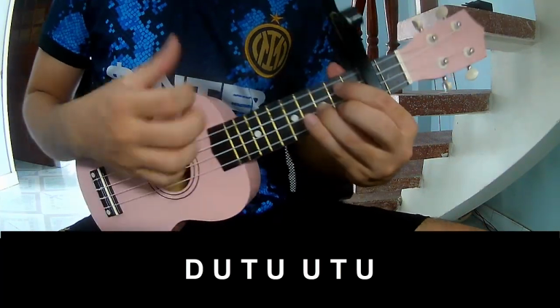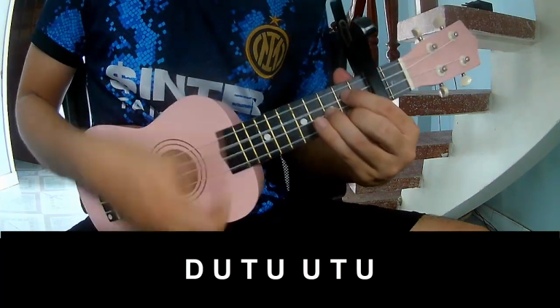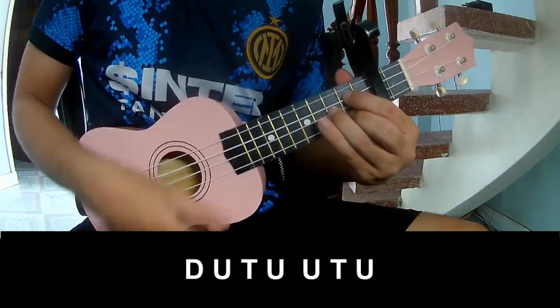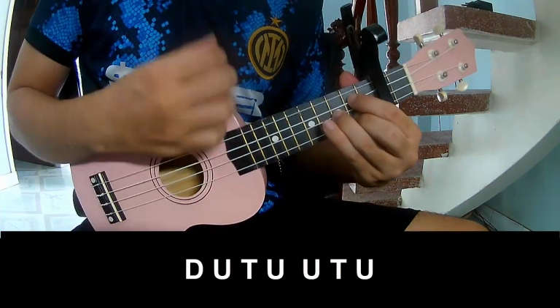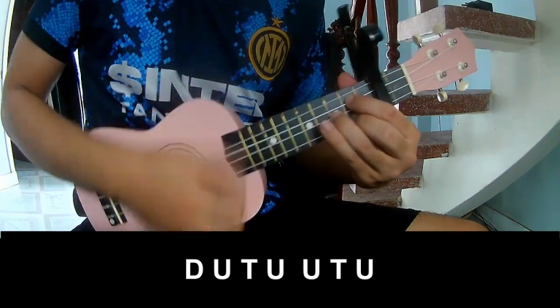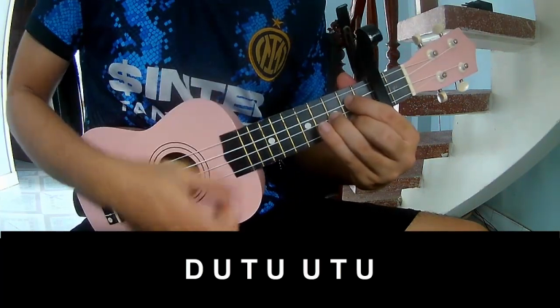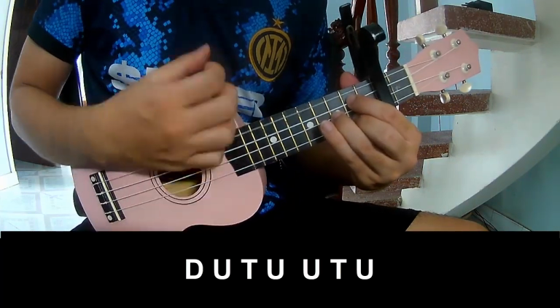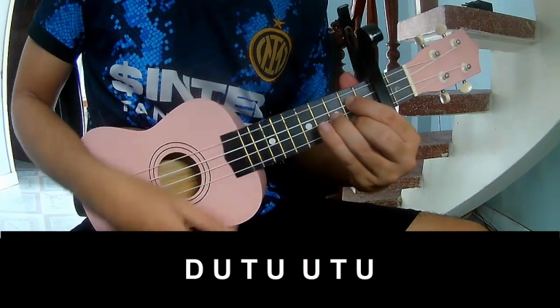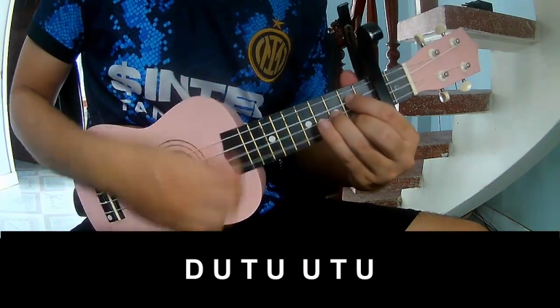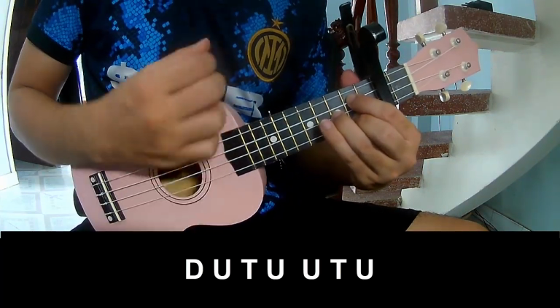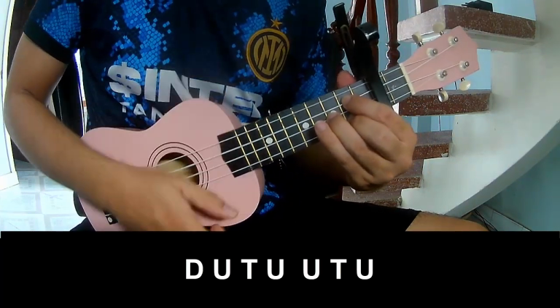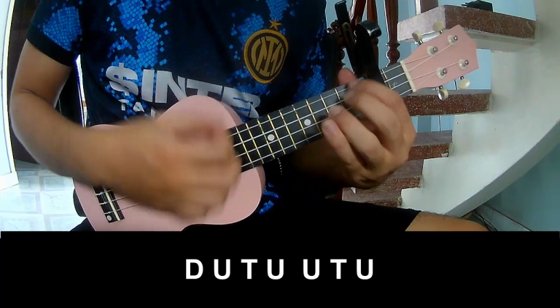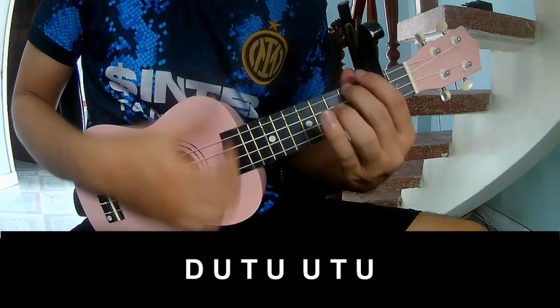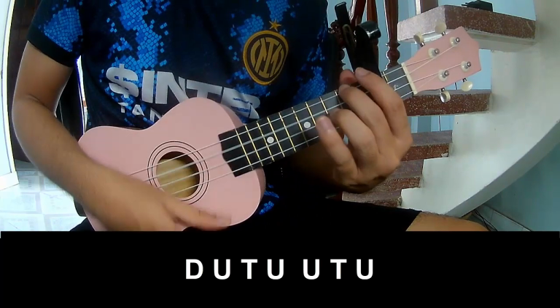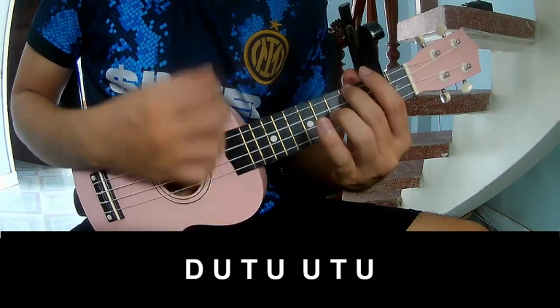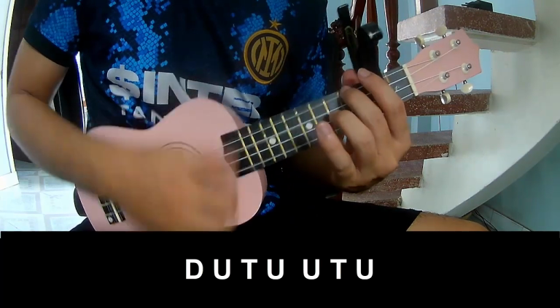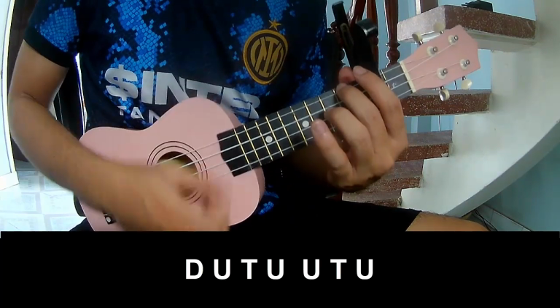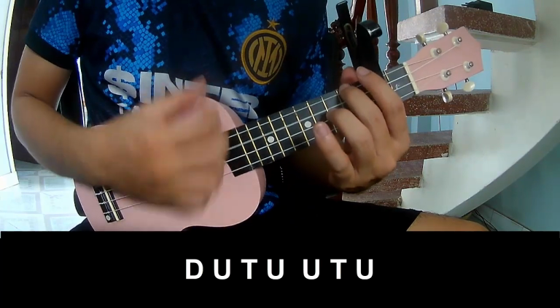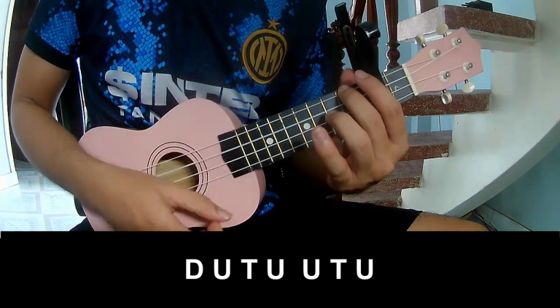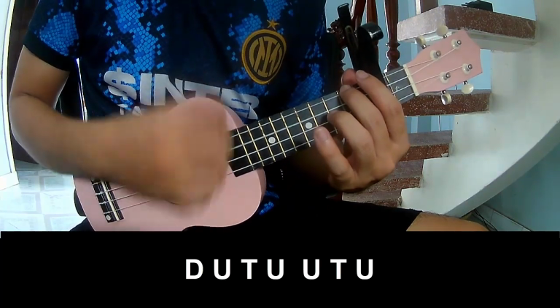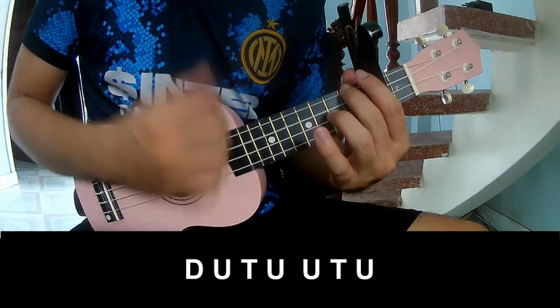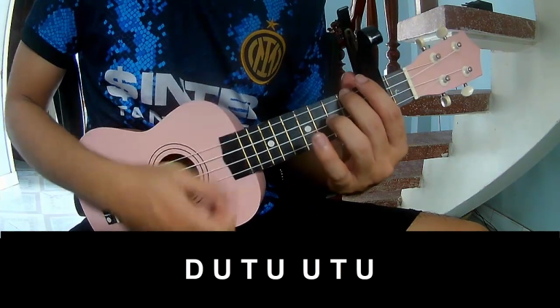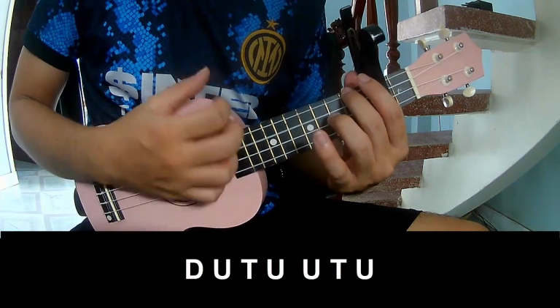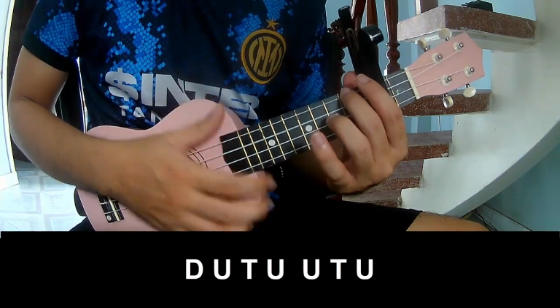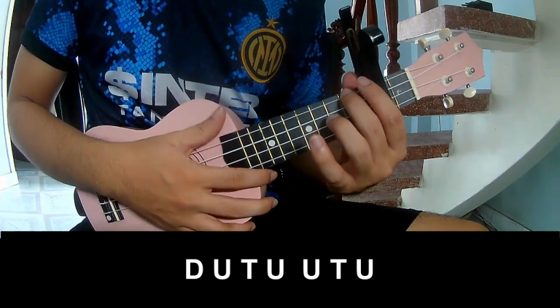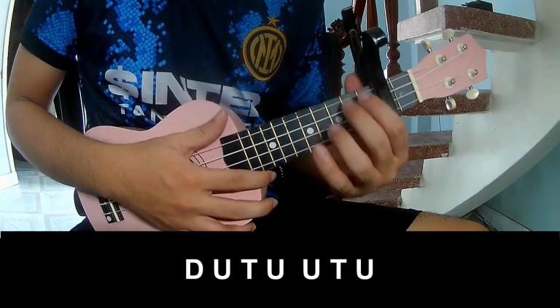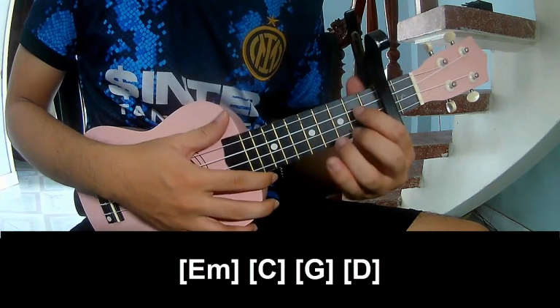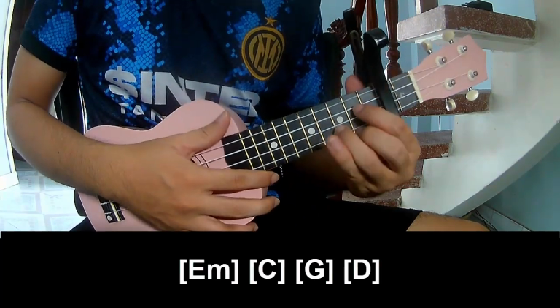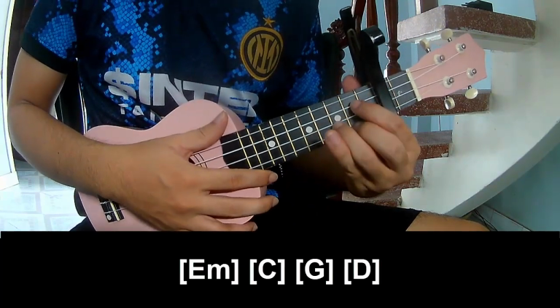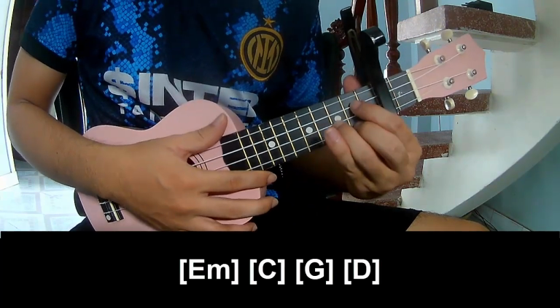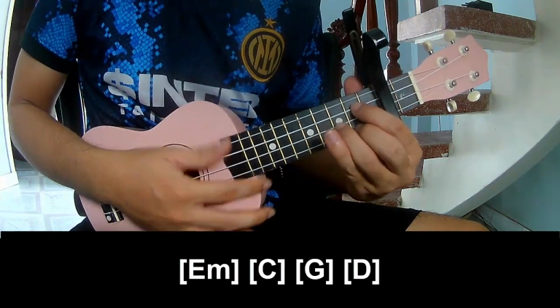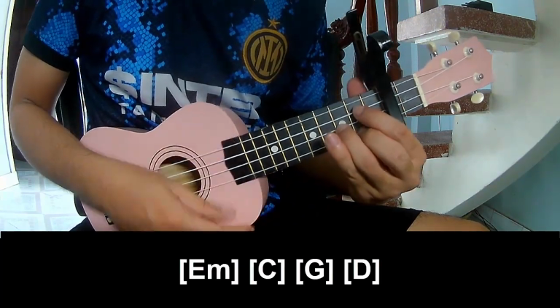Down, up, tap, up, up, tap, up, down, up, tap, up, up, tap, up. And to play along.